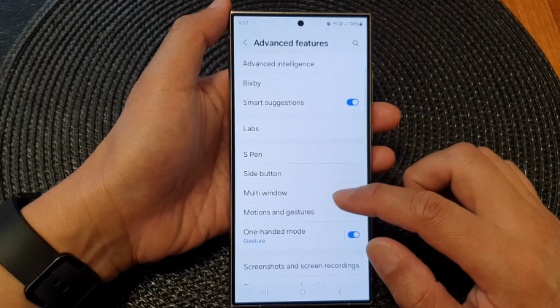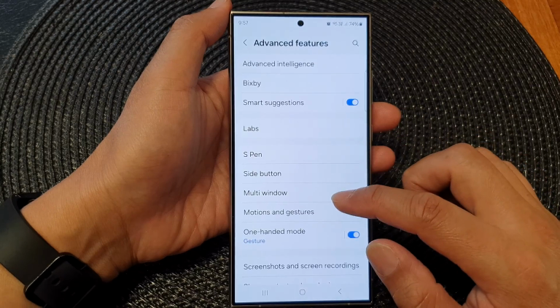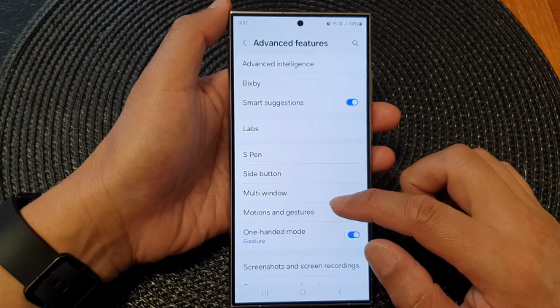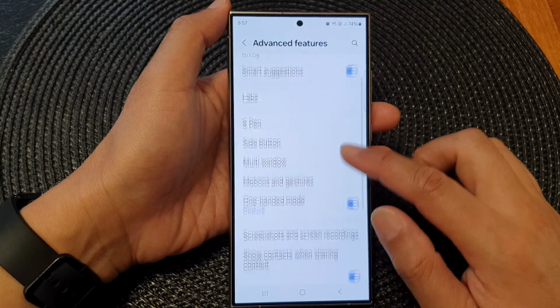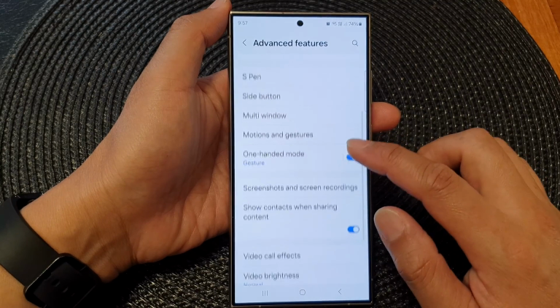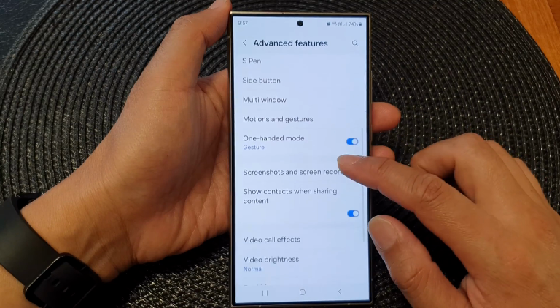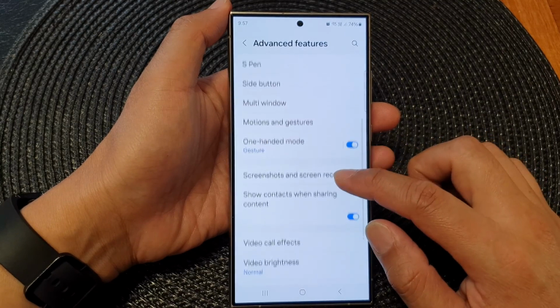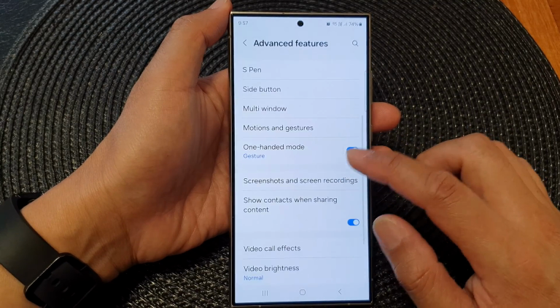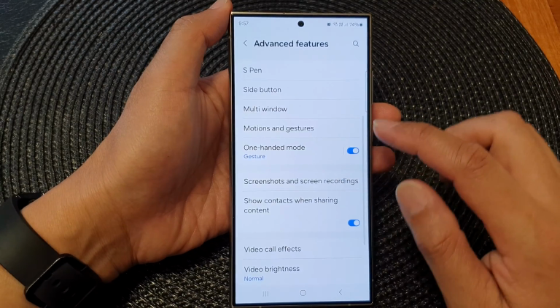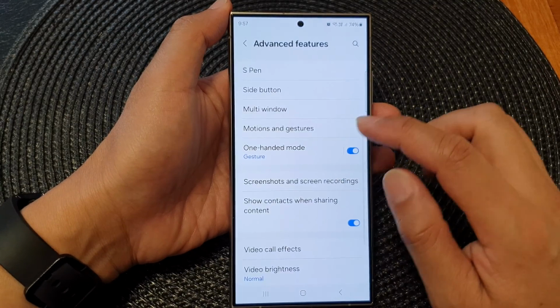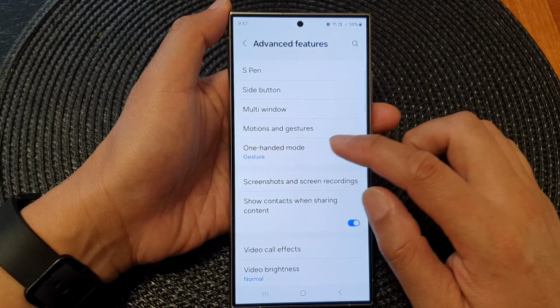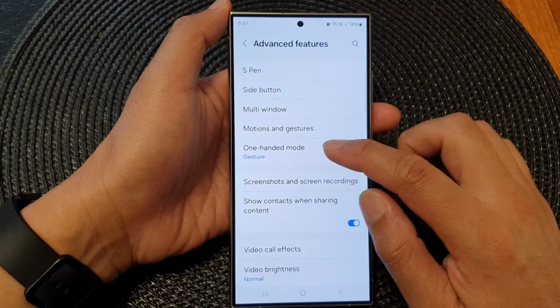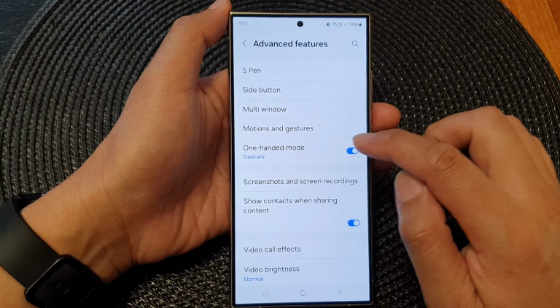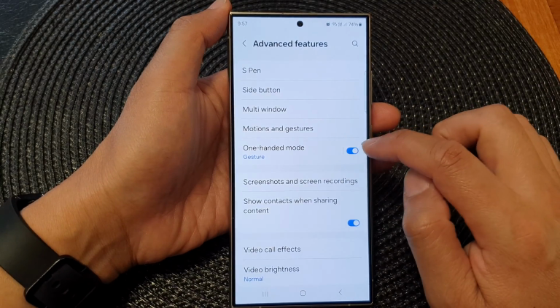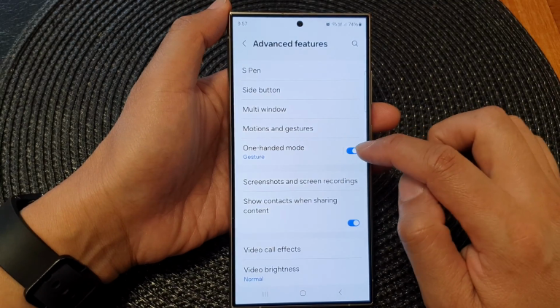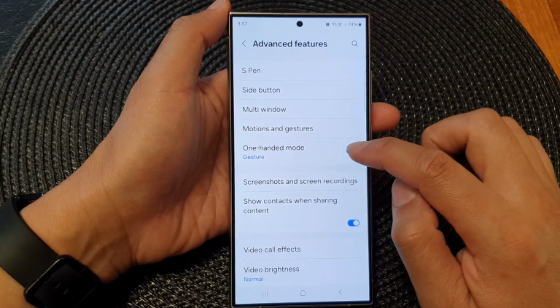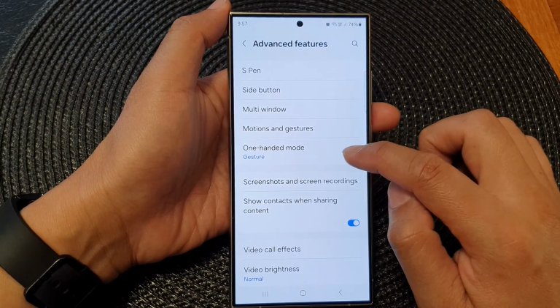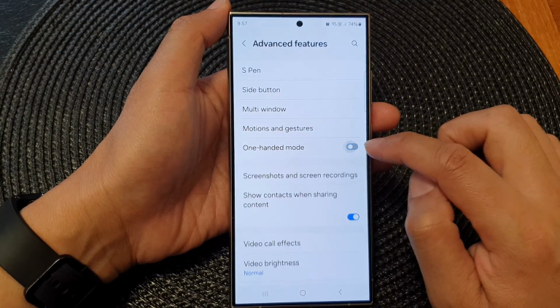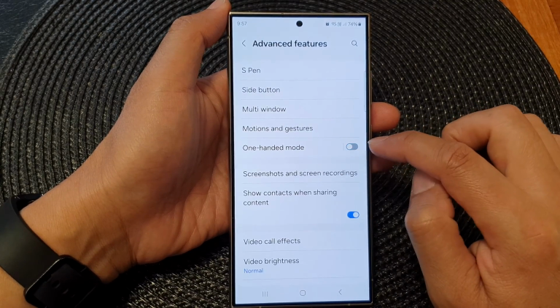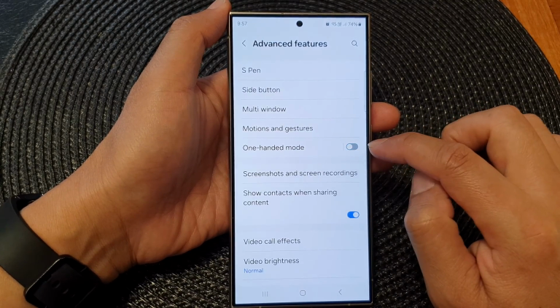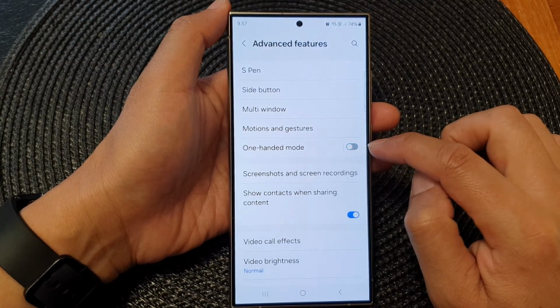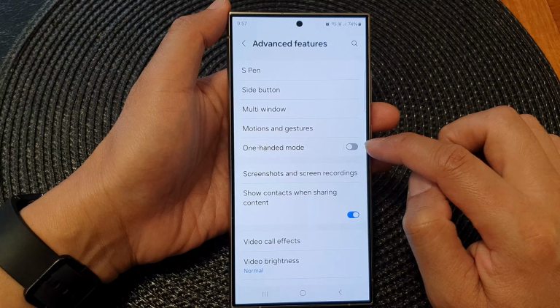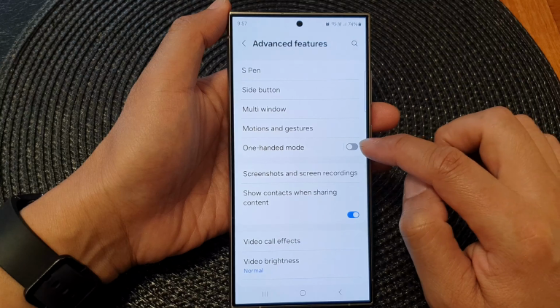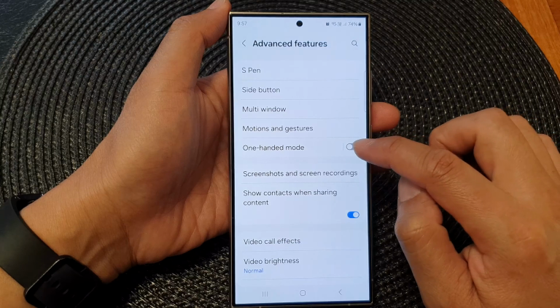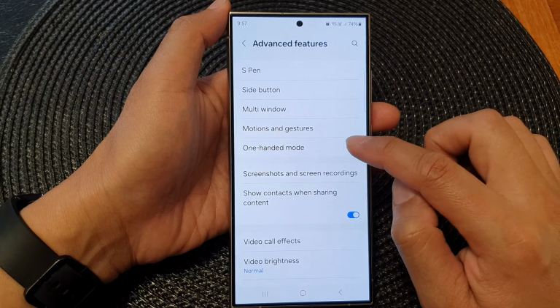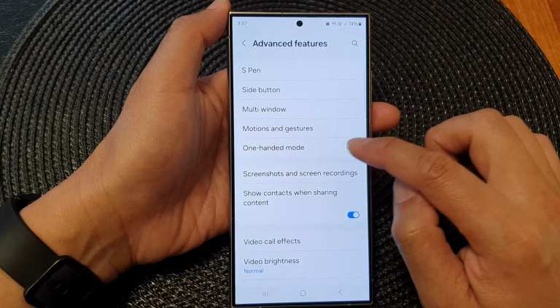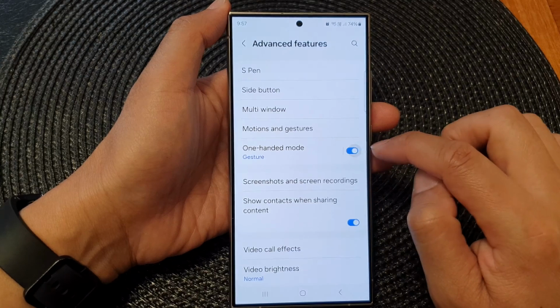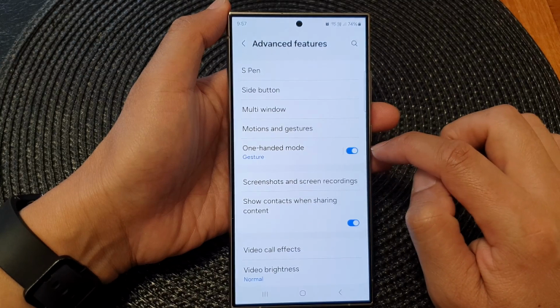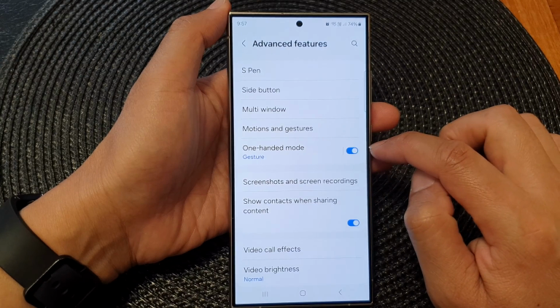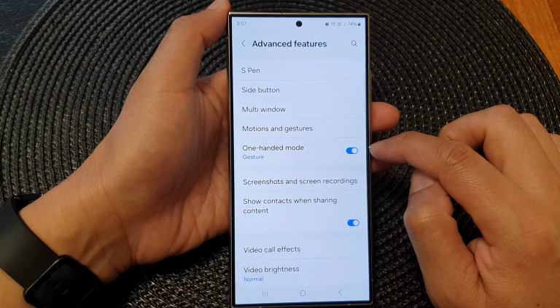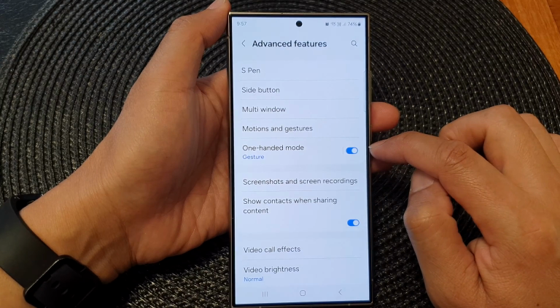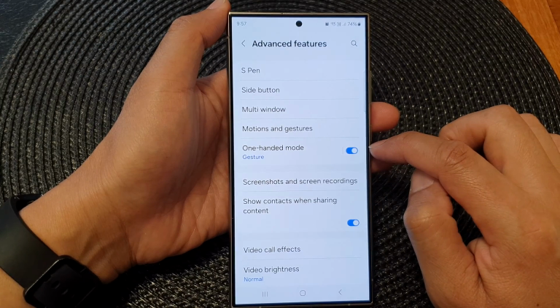Next, scroll down and then tap on one-handed mode. Tap on the toggle button to switch it off or turn it on.